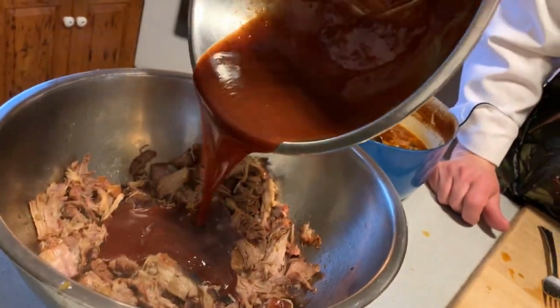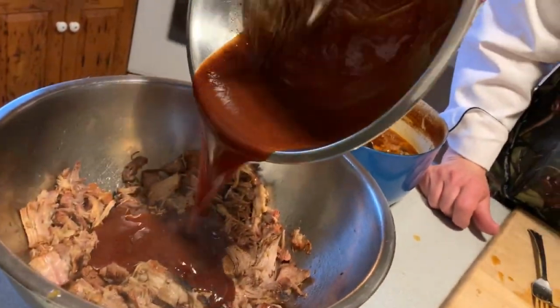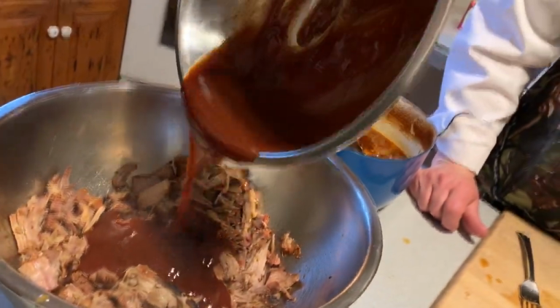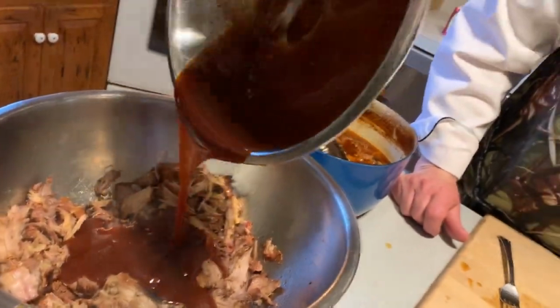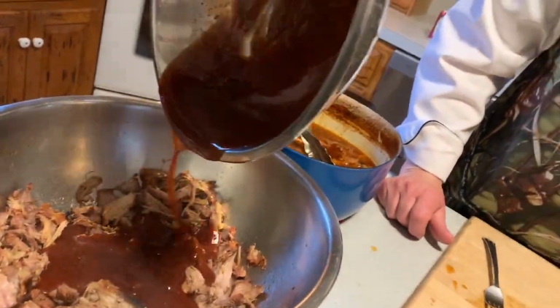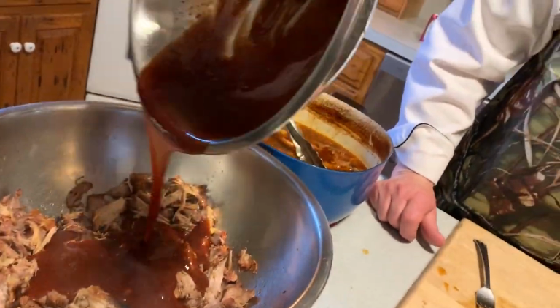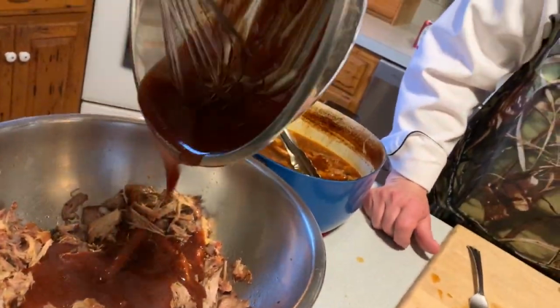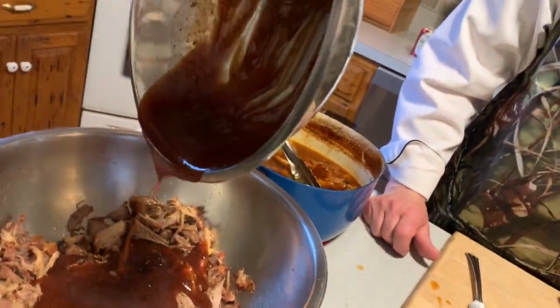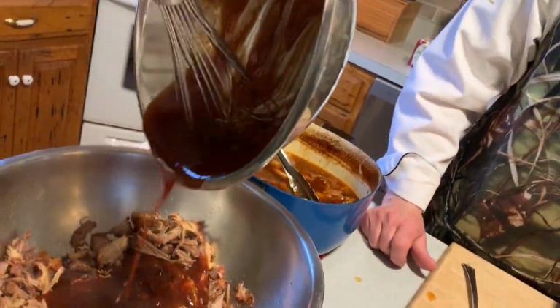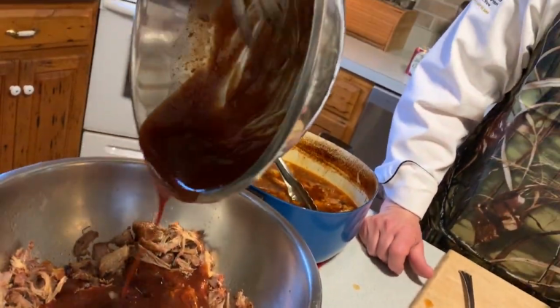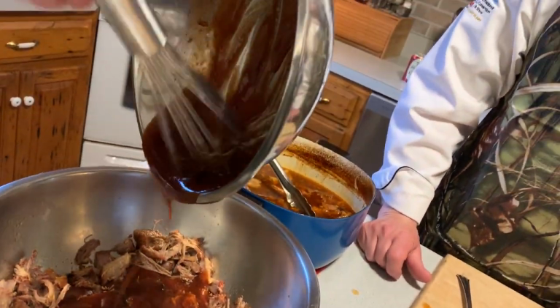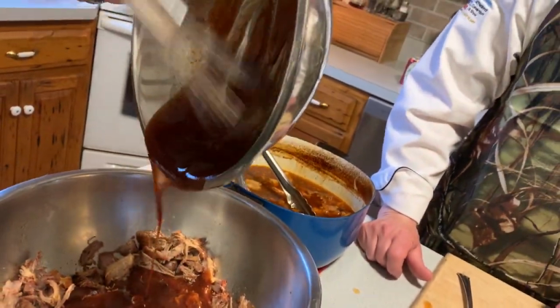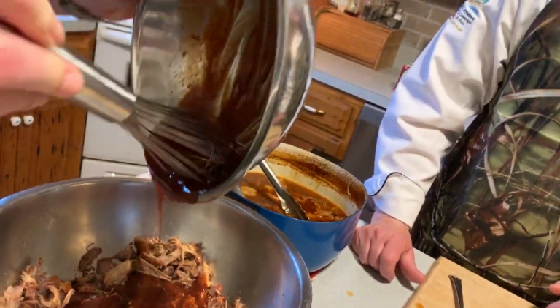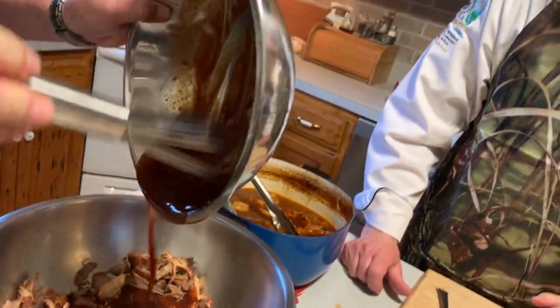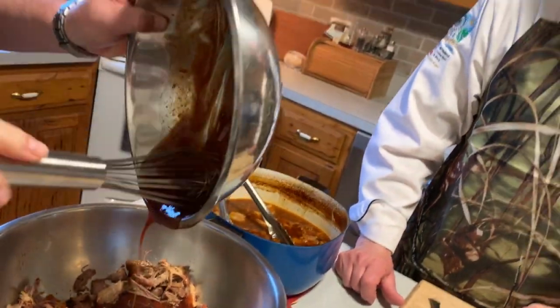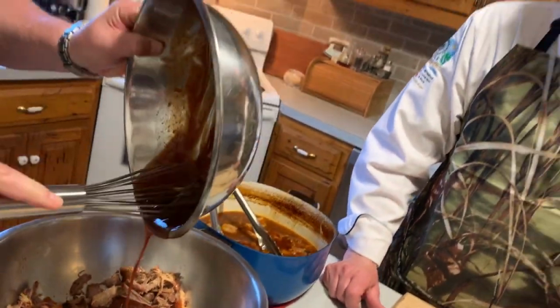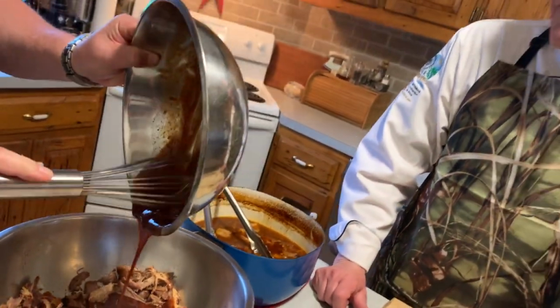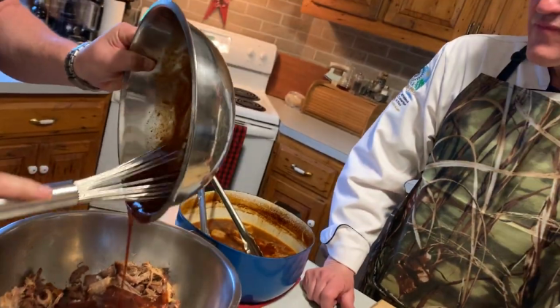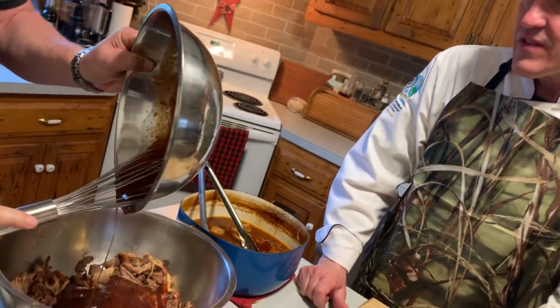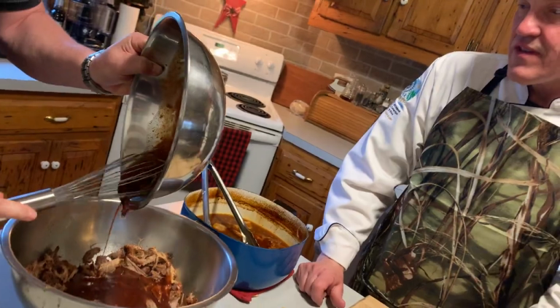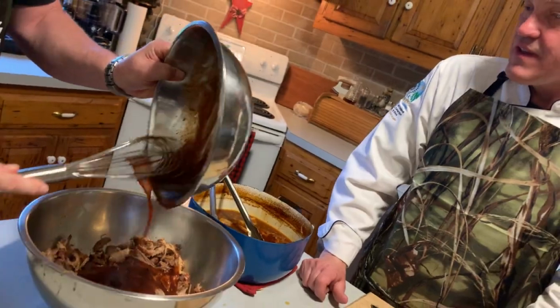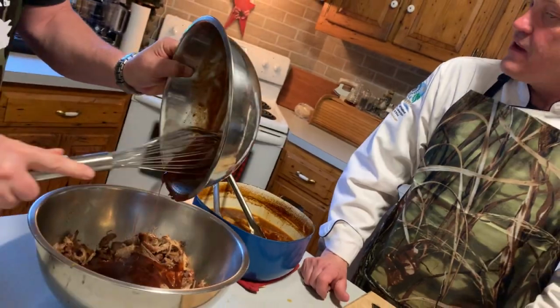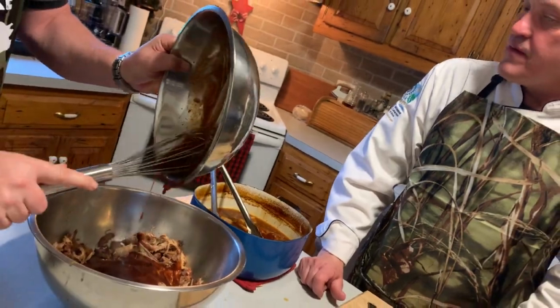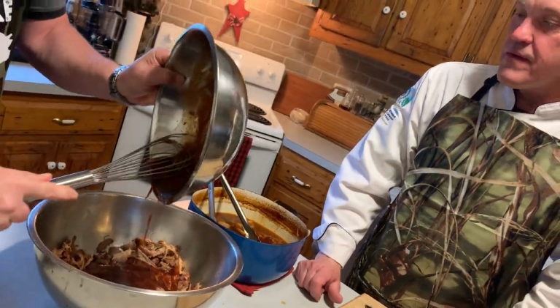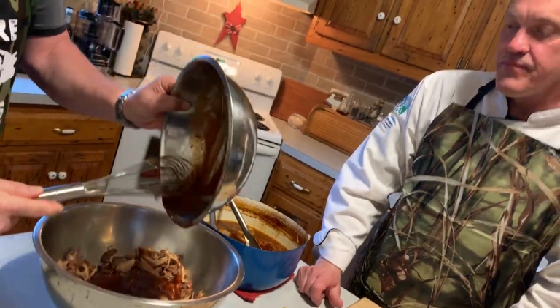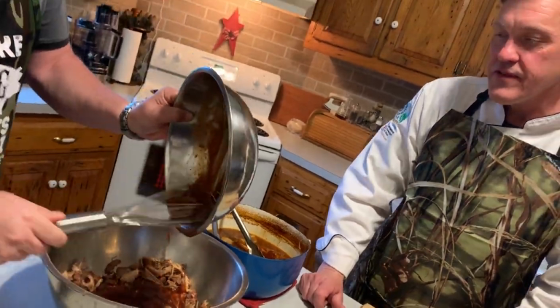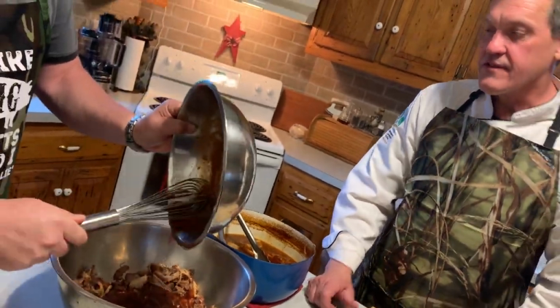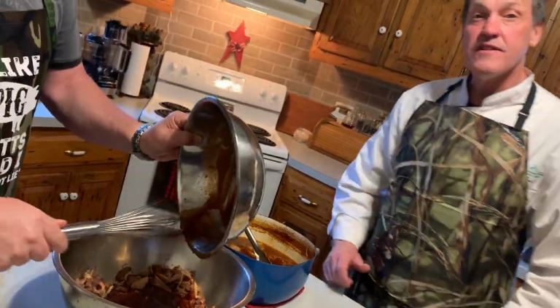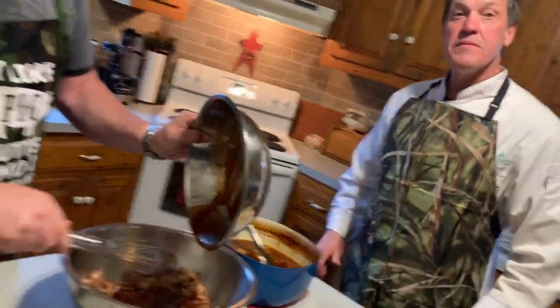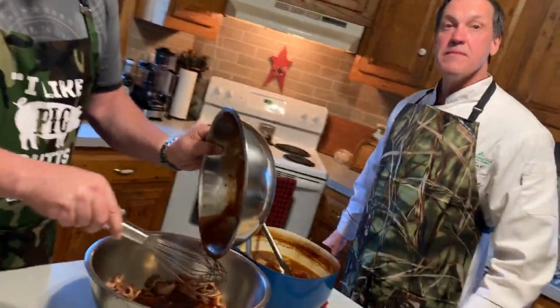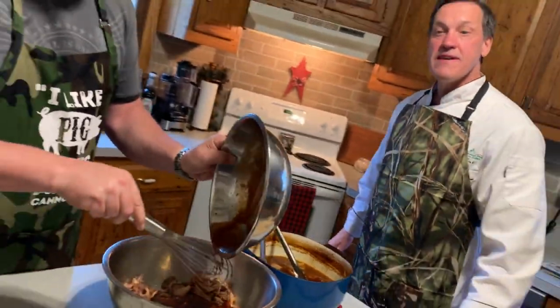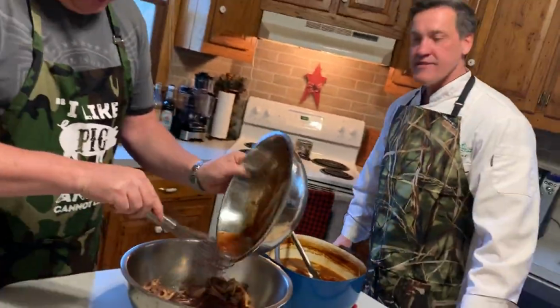Stir in the whiskey barbecue sauce — this is gonna be amazing.